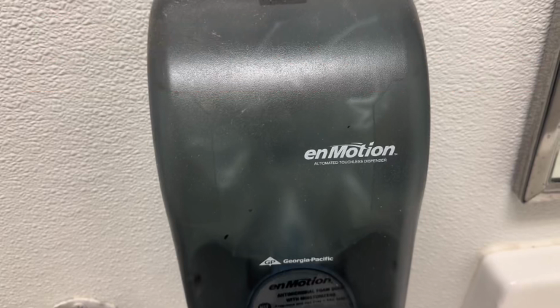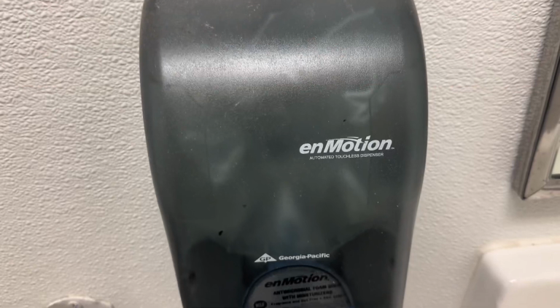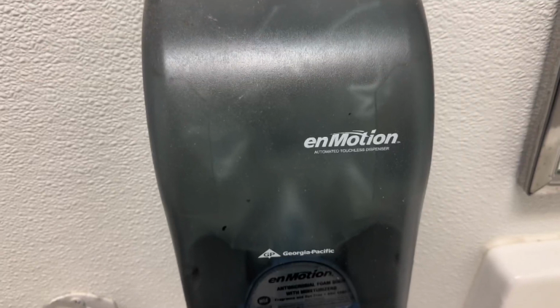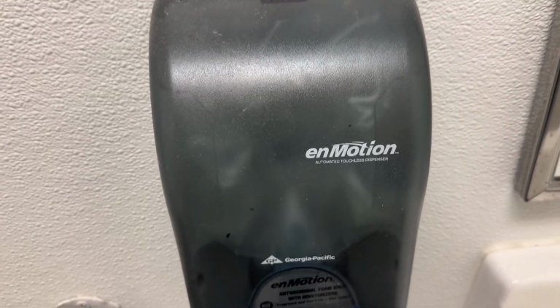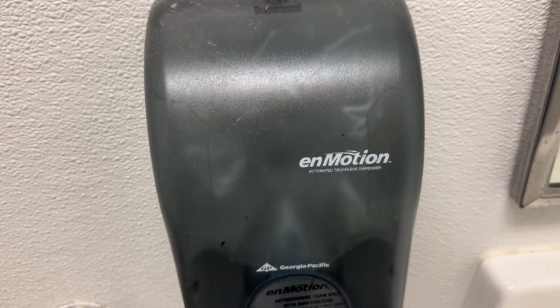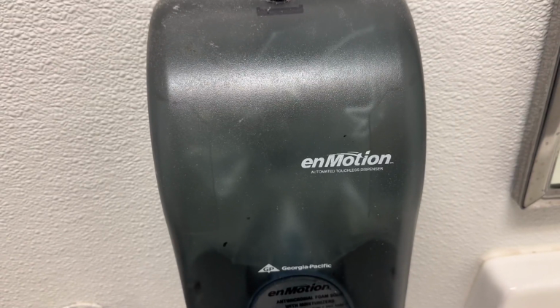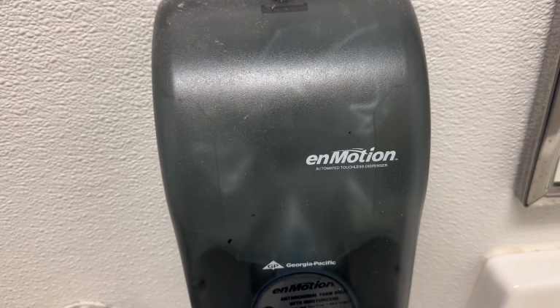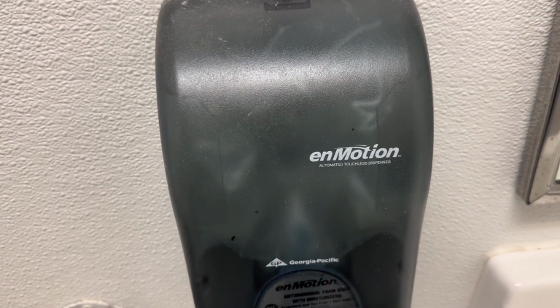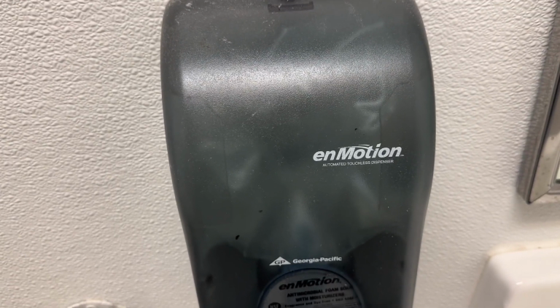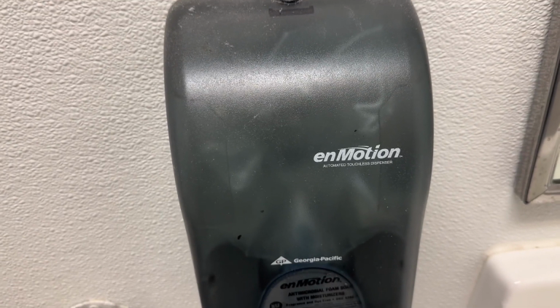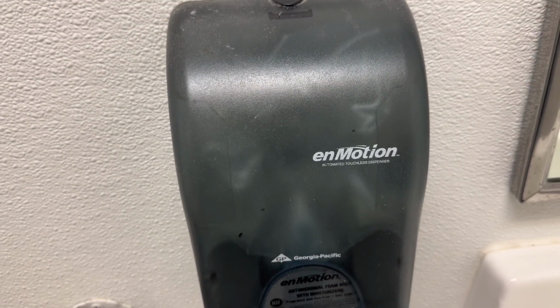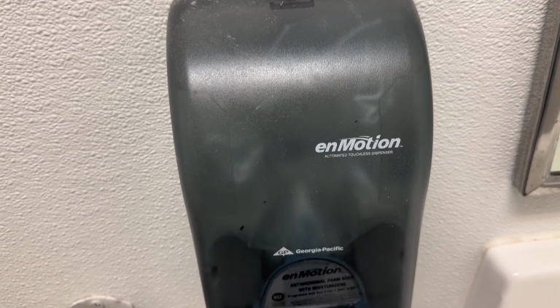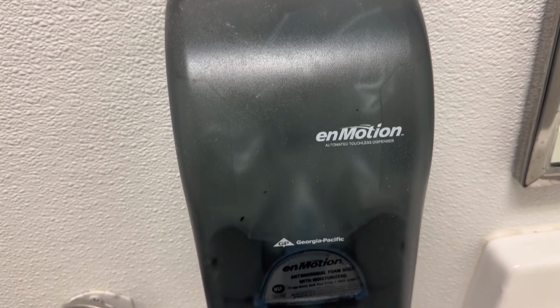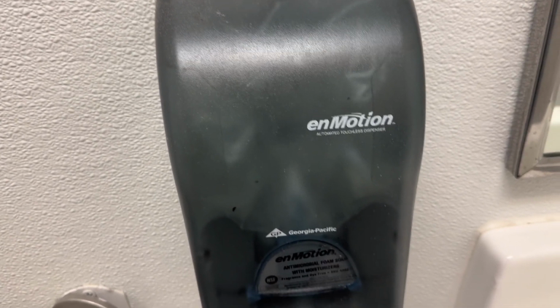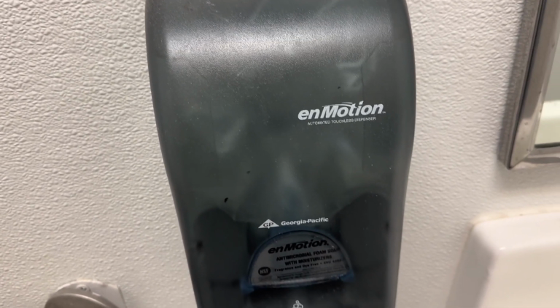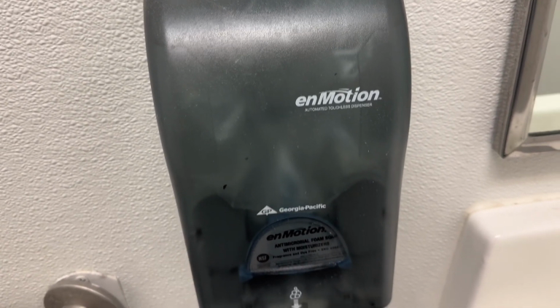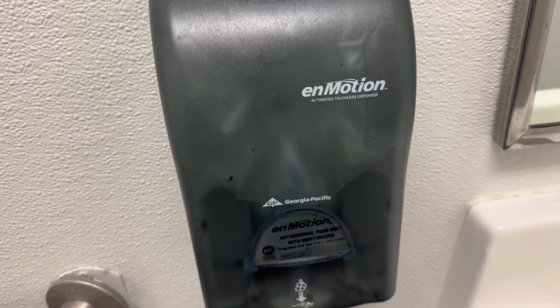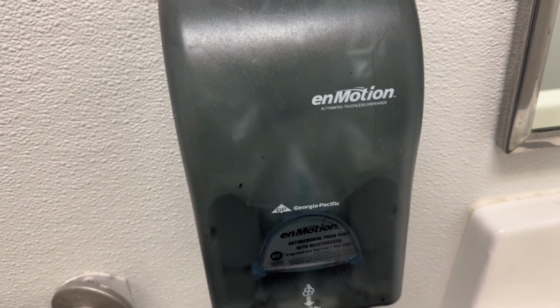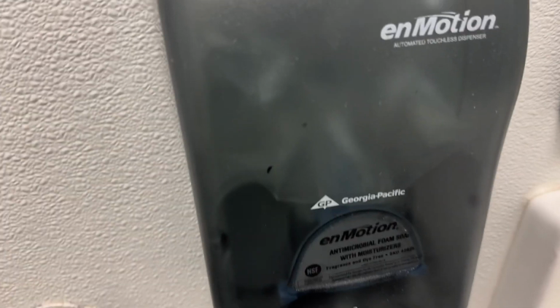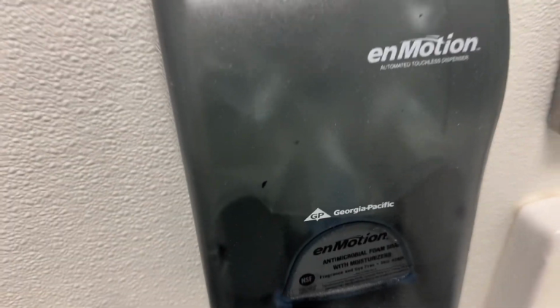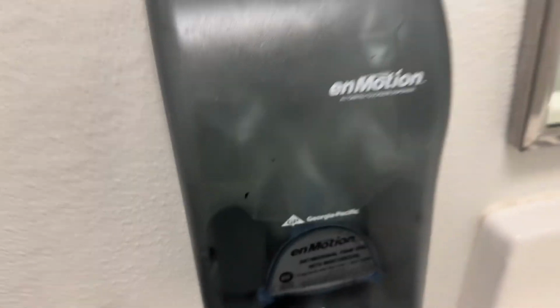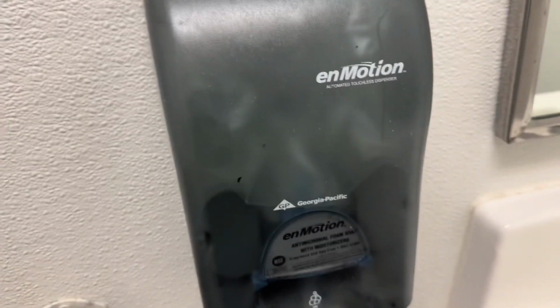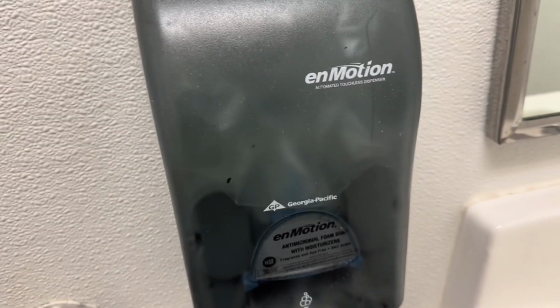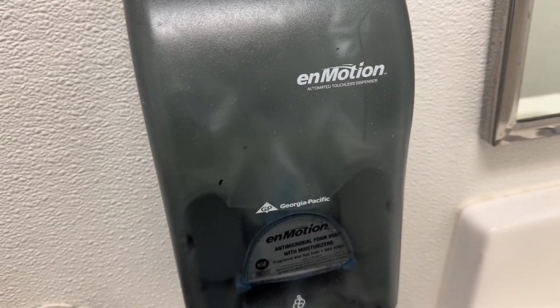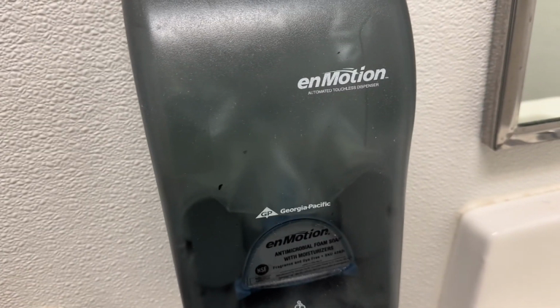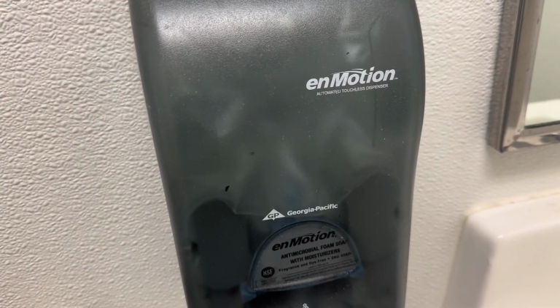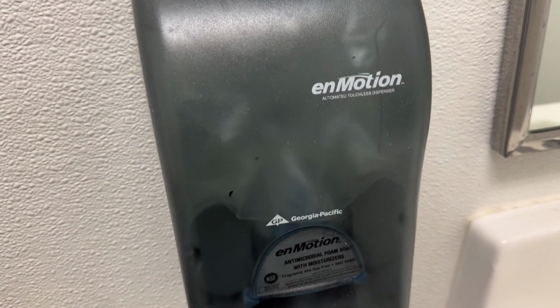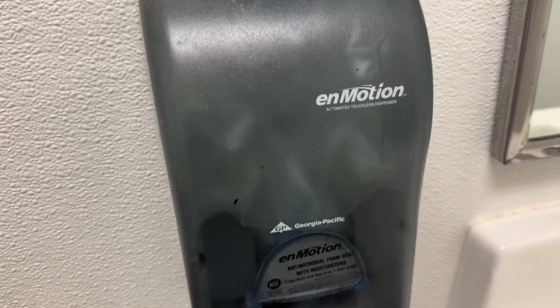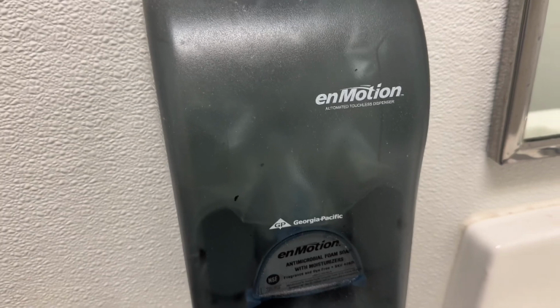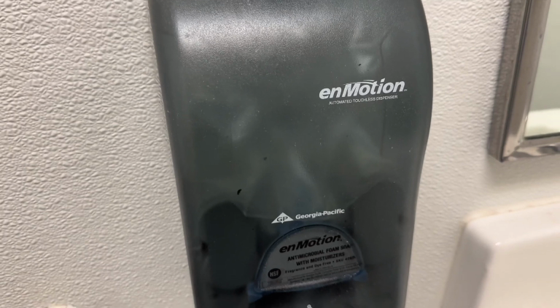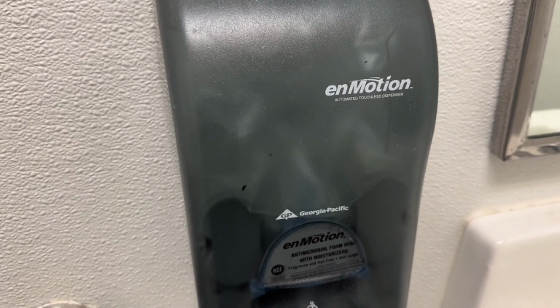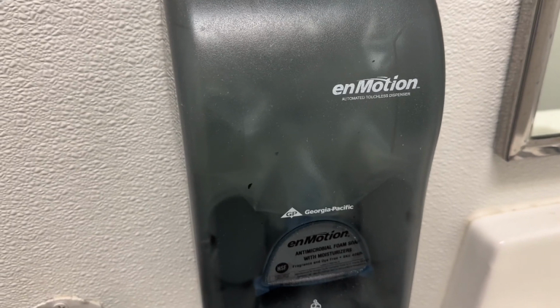In this video I'm going to show you how to replace the soap in this machine, the in-motion machine.